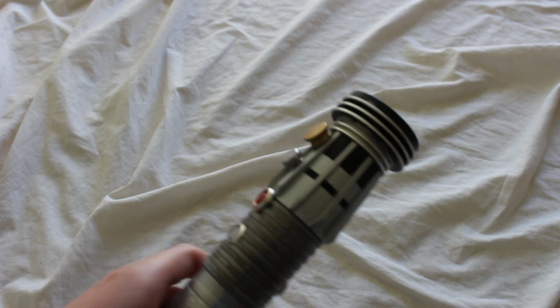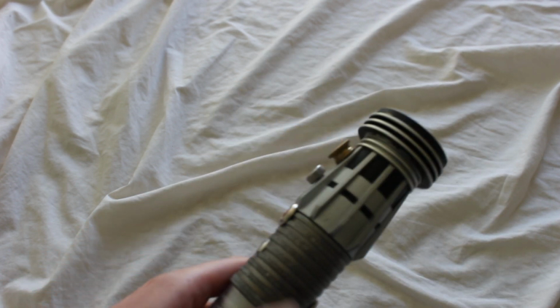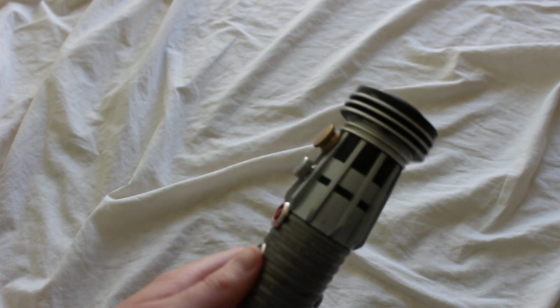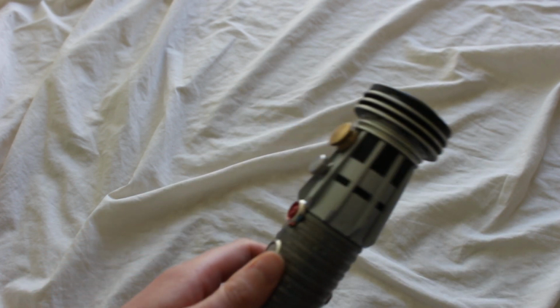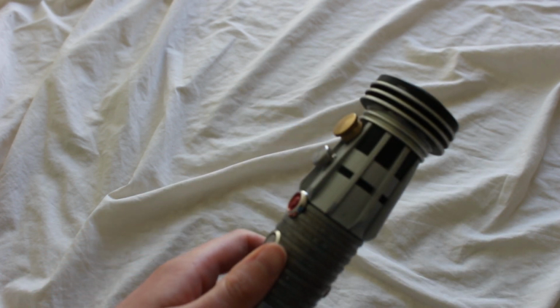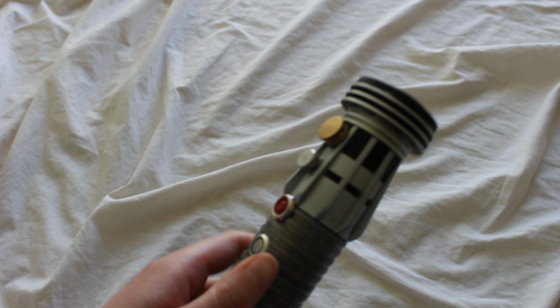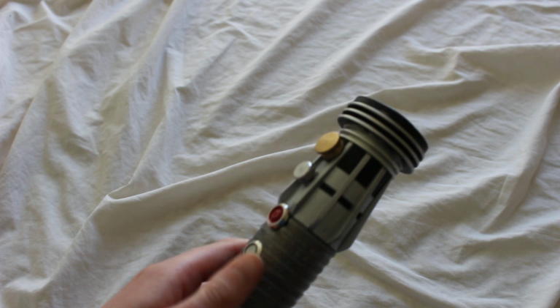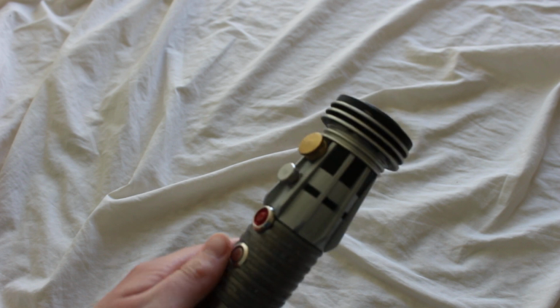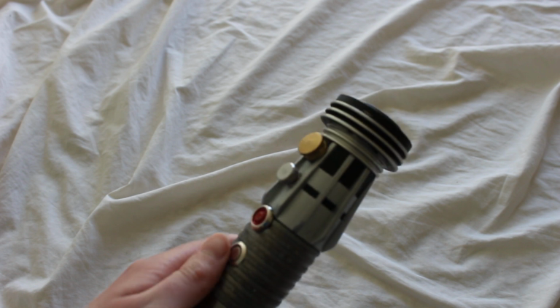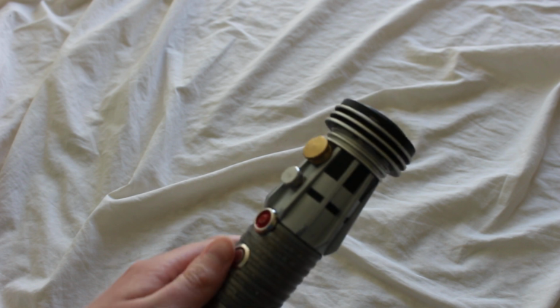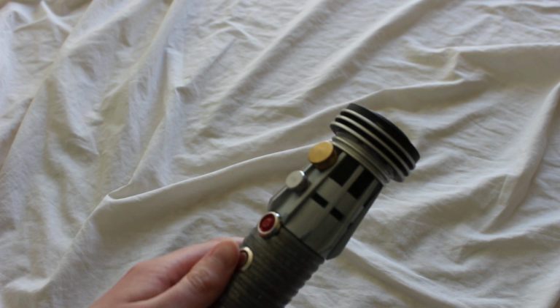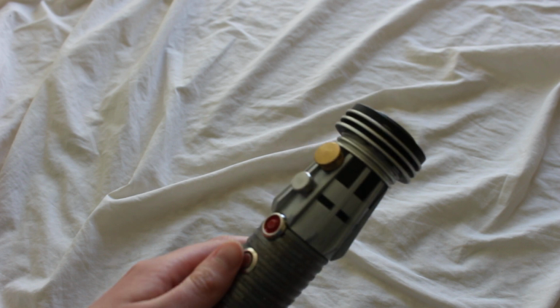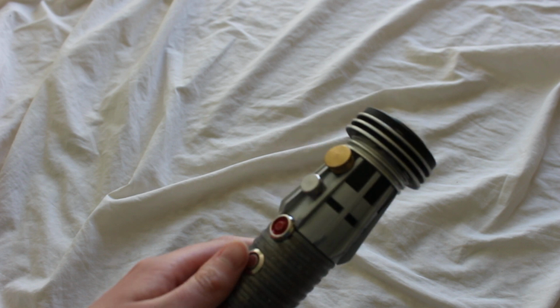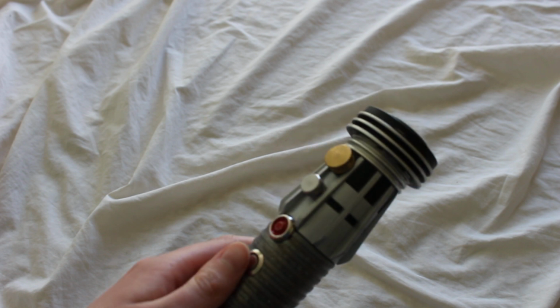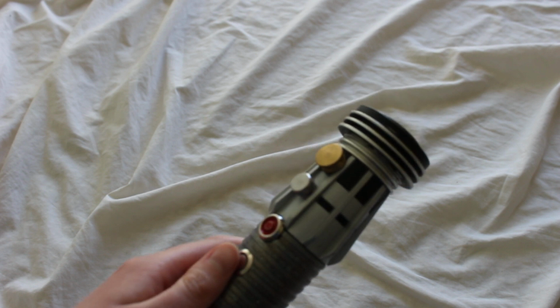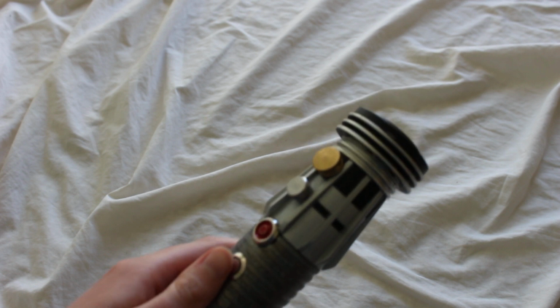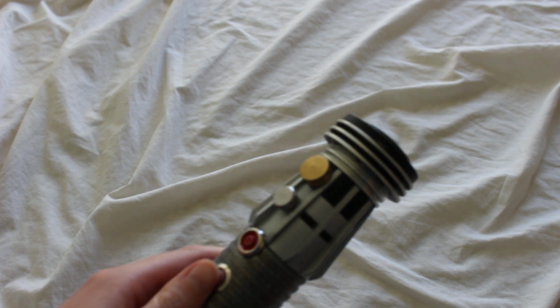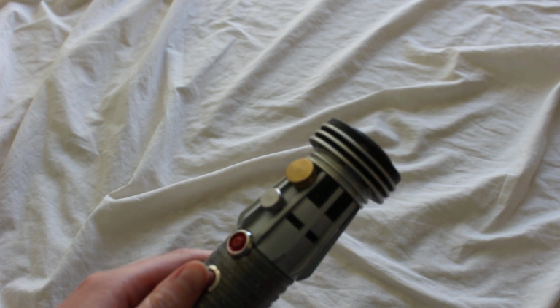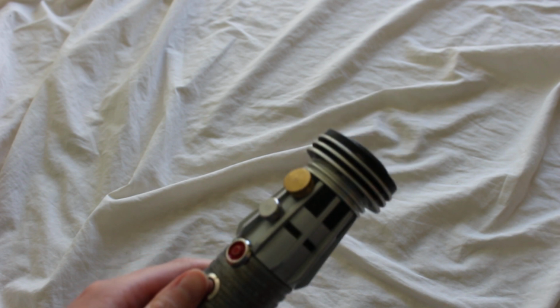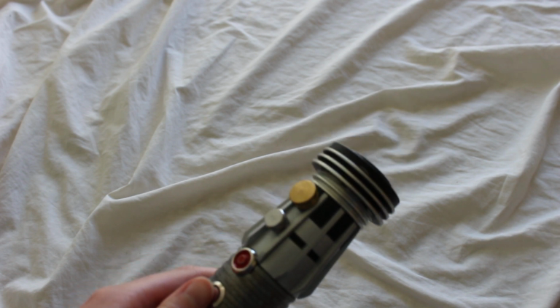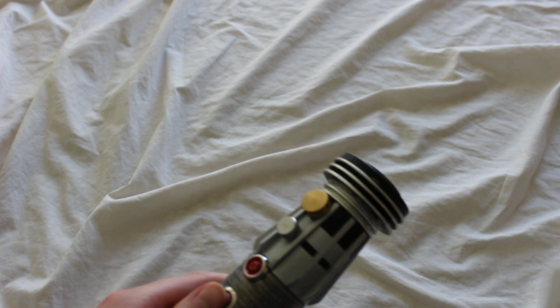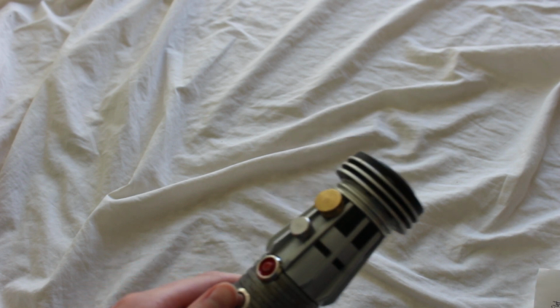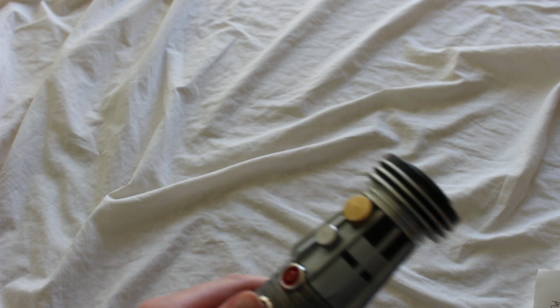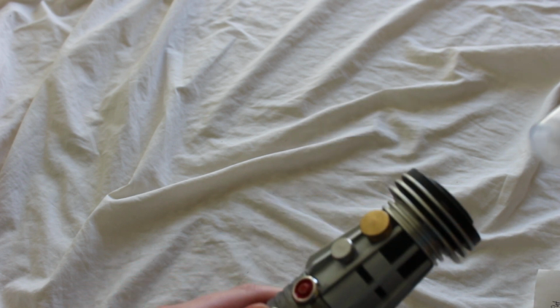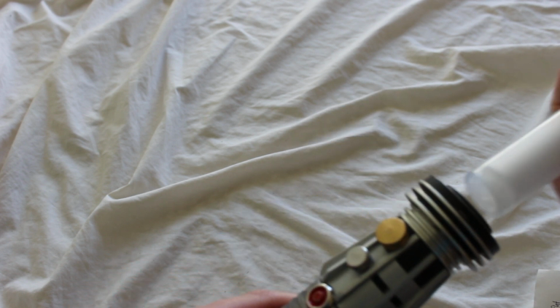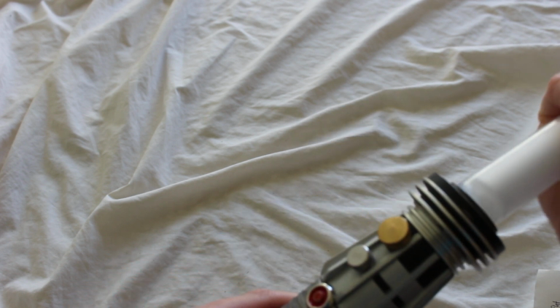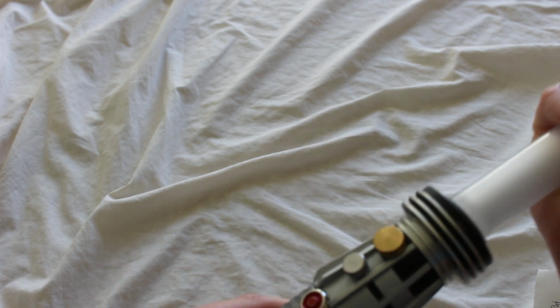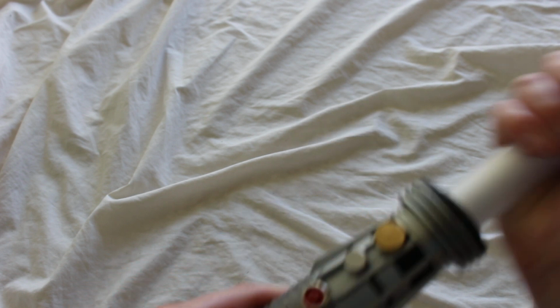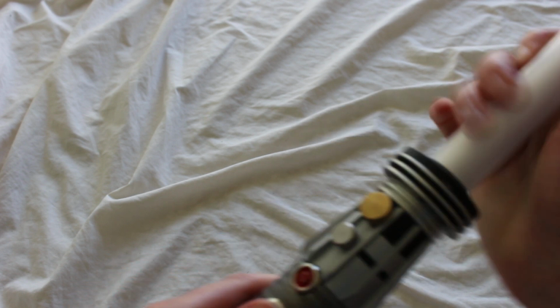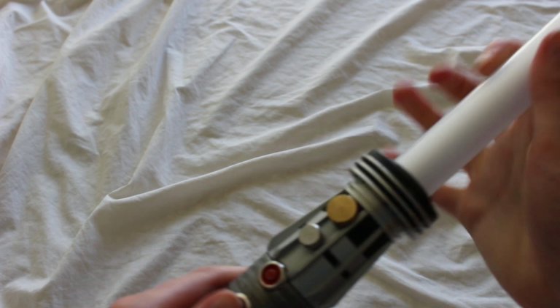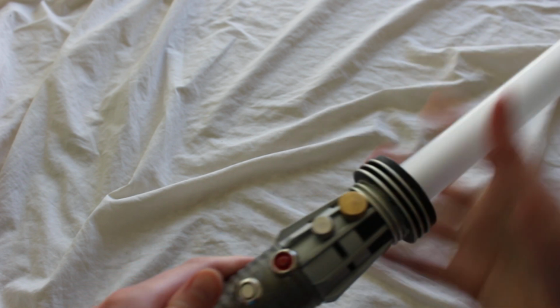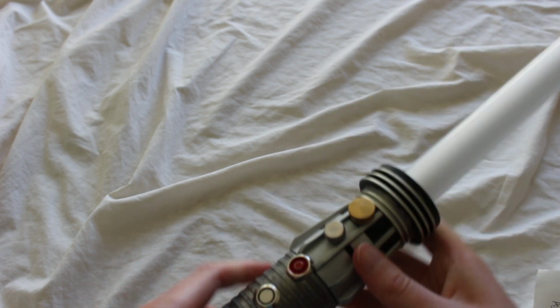Now let's turn it on. That's the boot-up sound. Let's put a blade in.